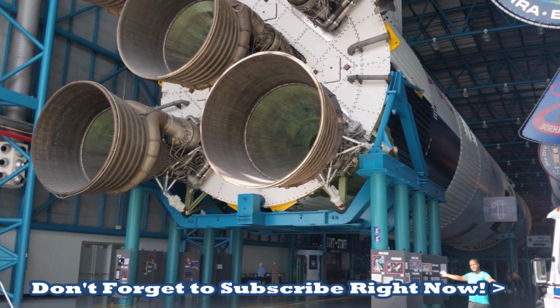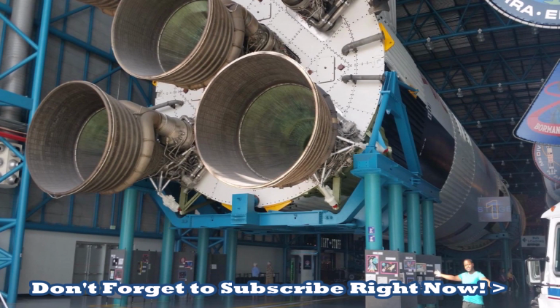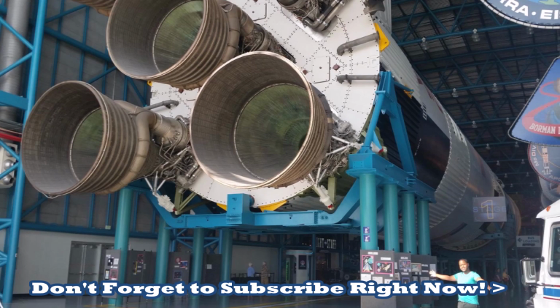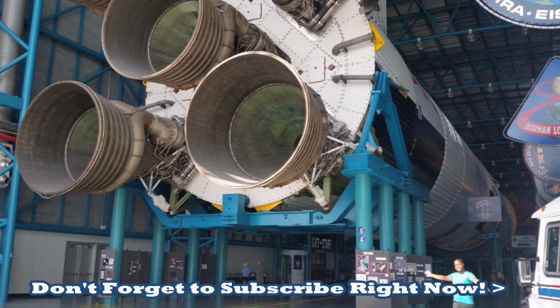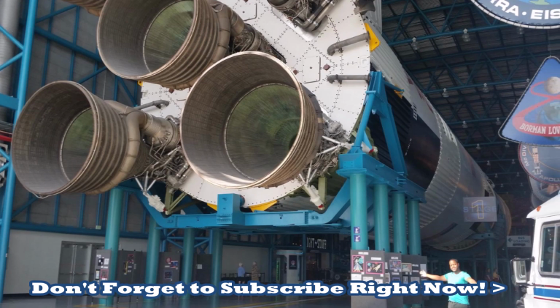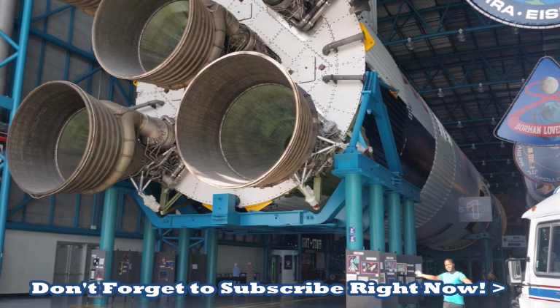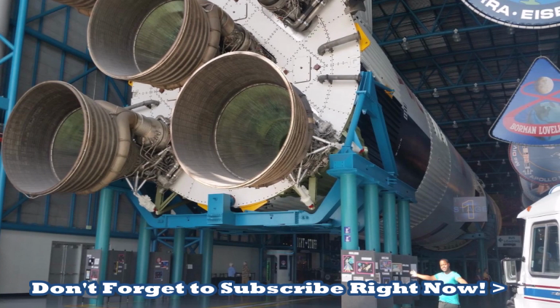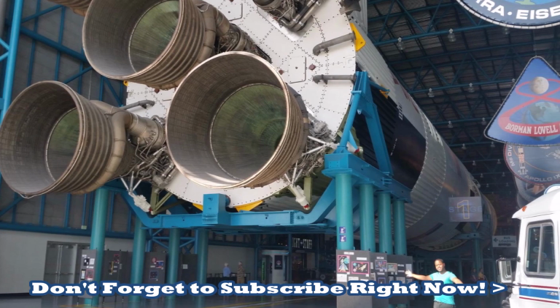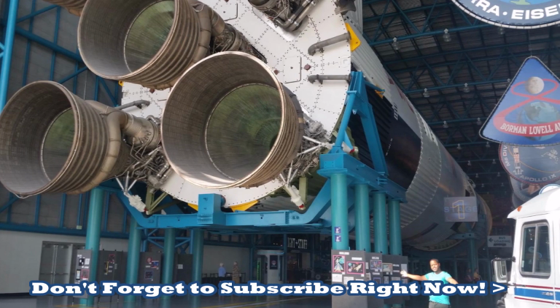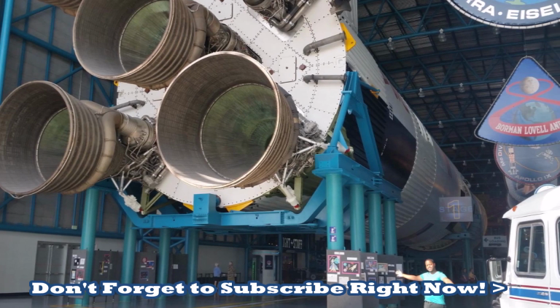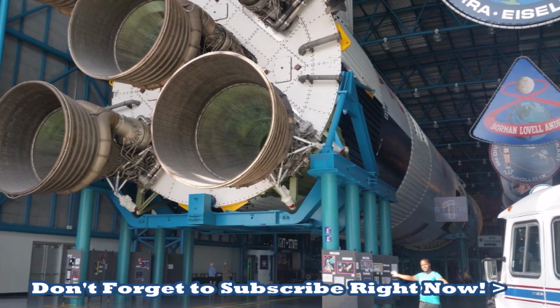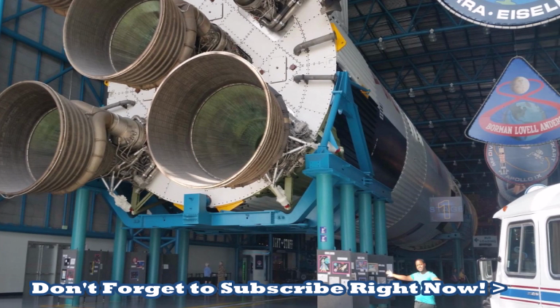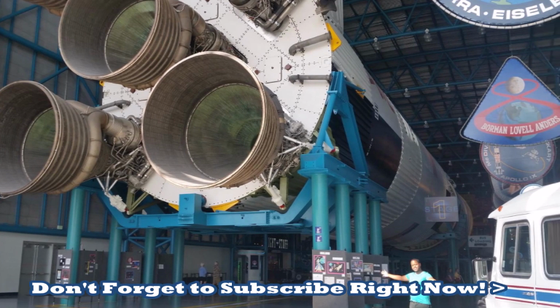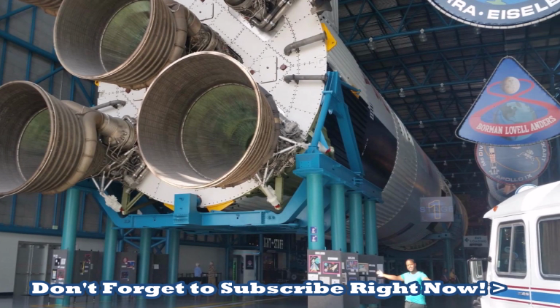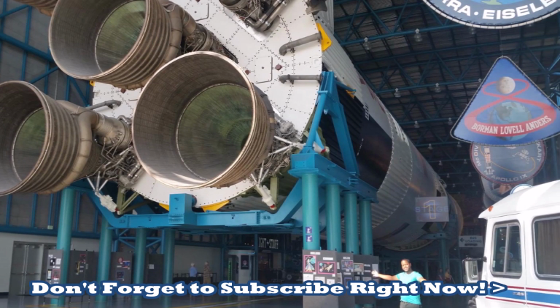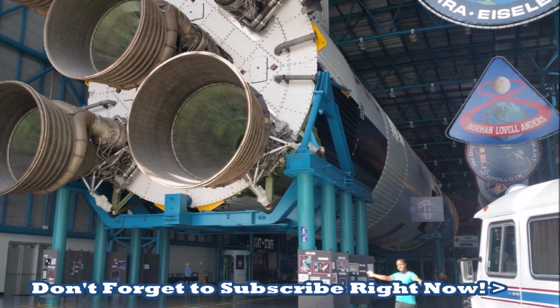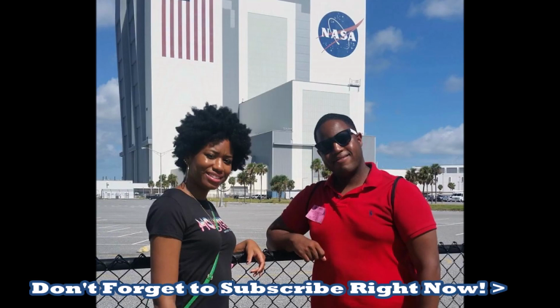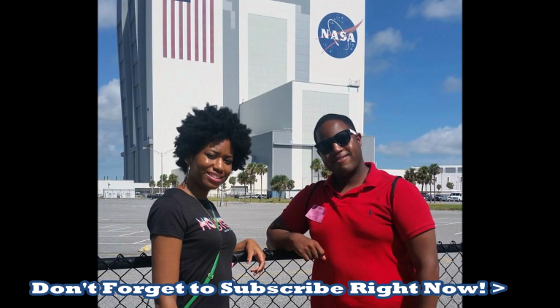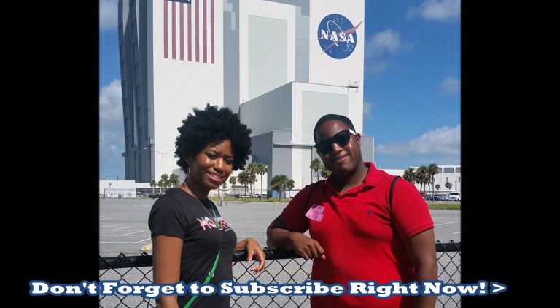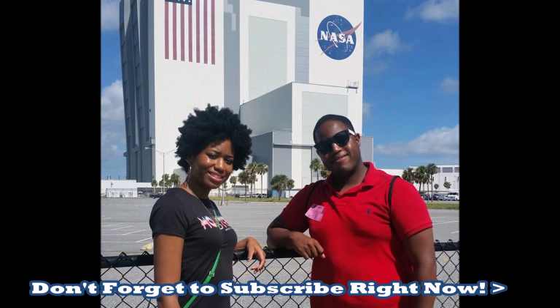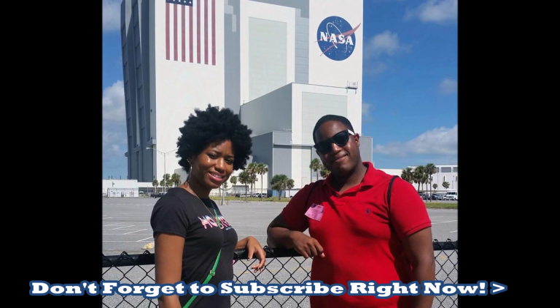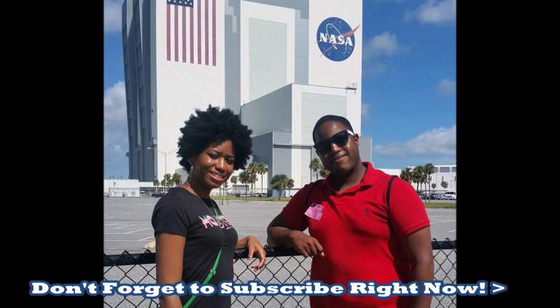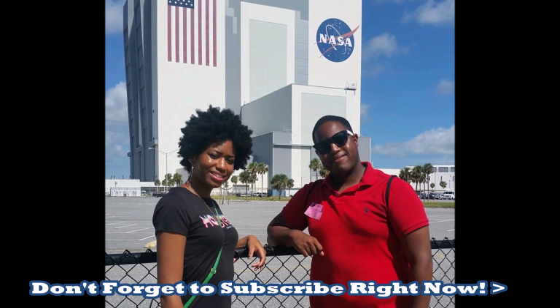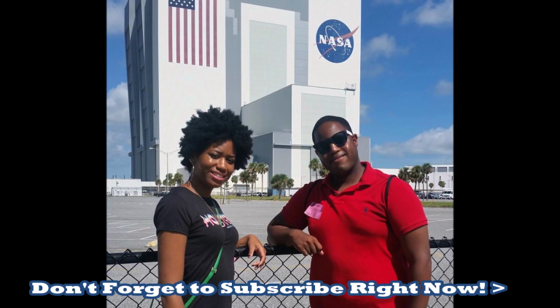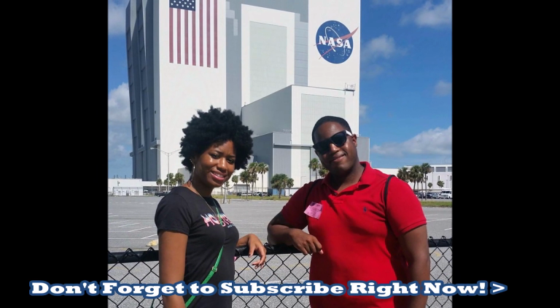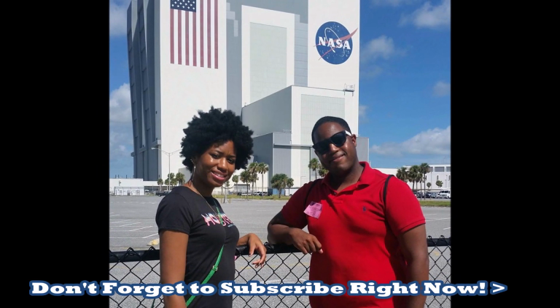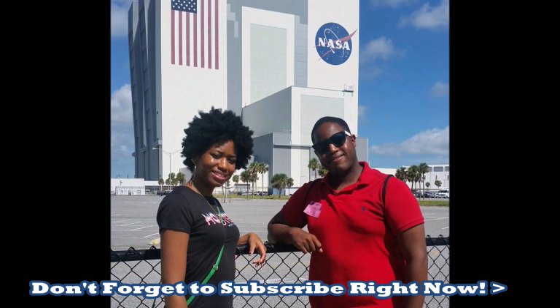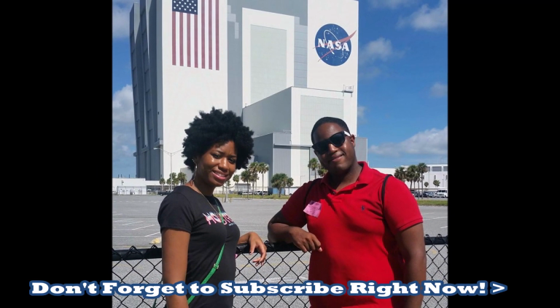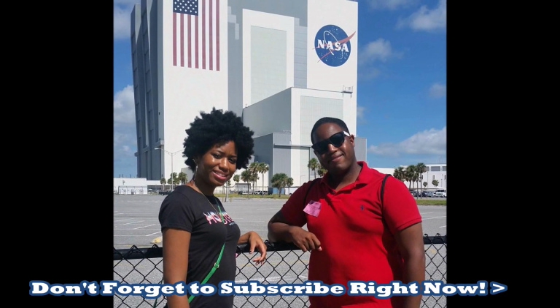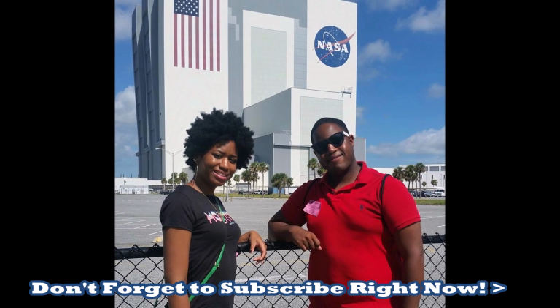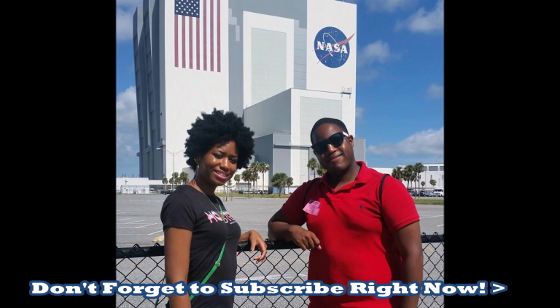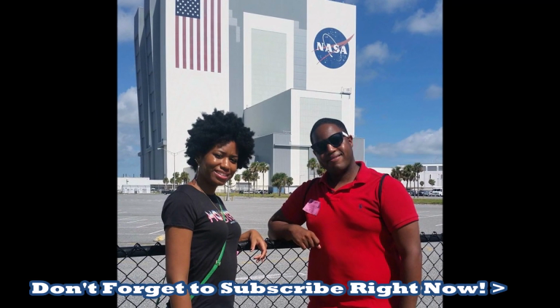Don't forget to like, share, and subscribe for weekly tours and videos. Thanks for watching.